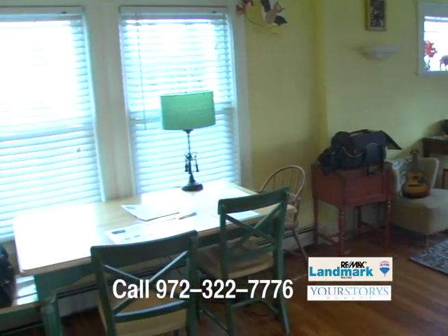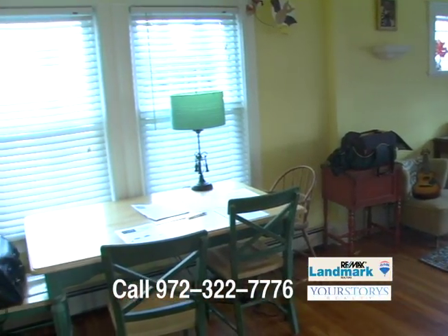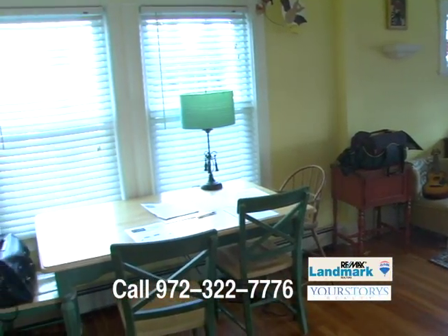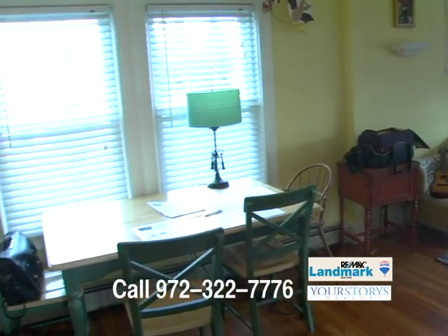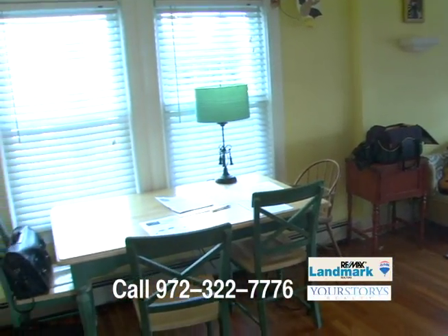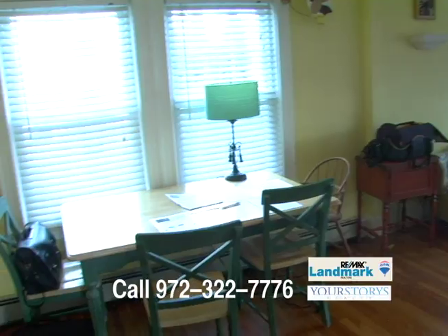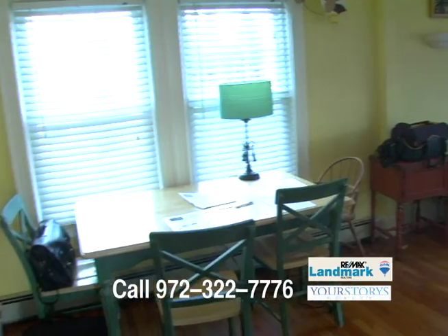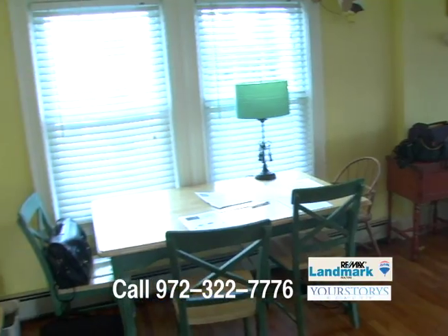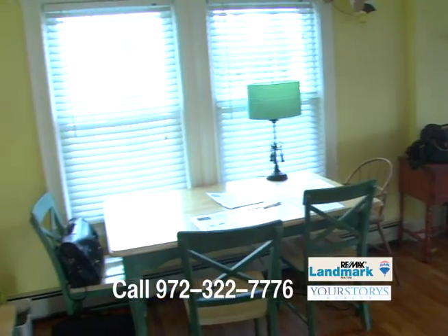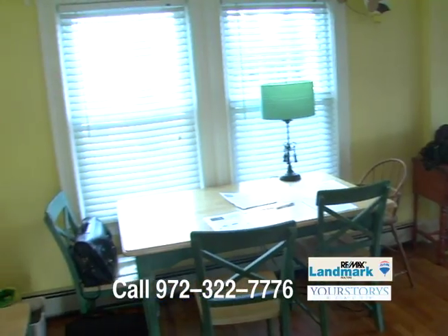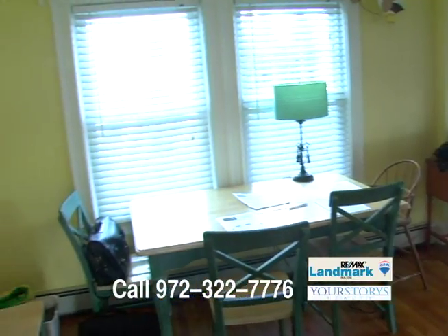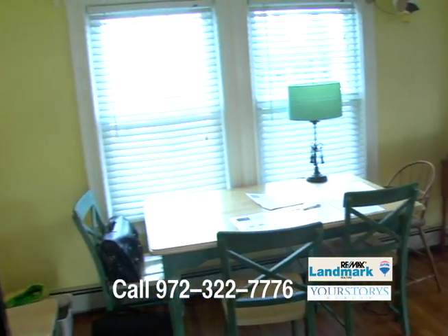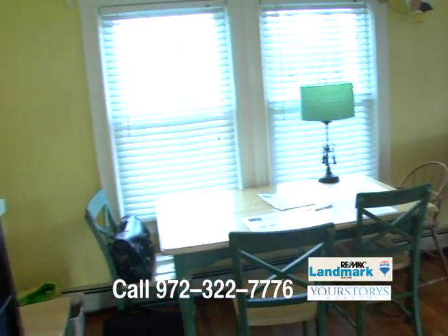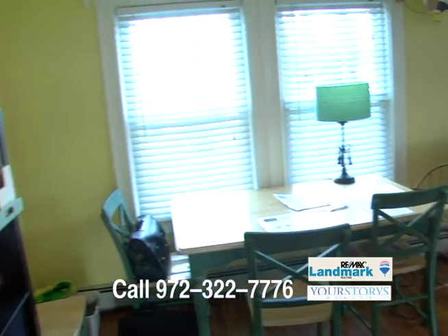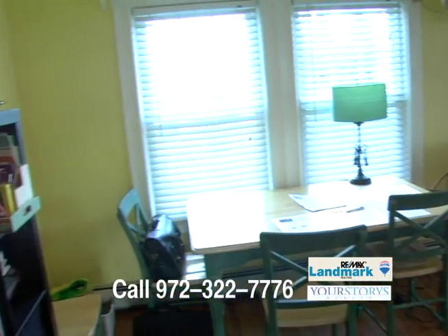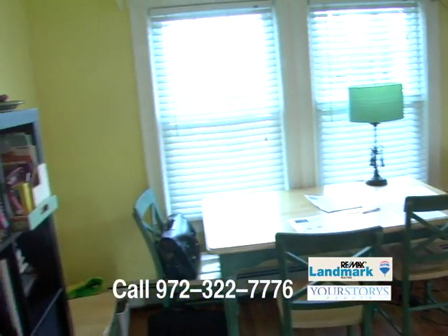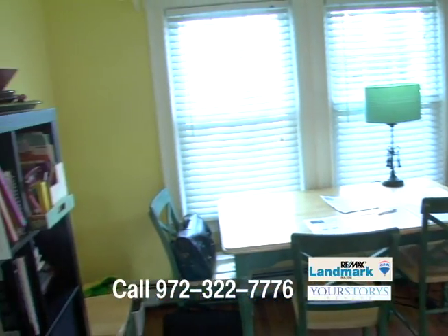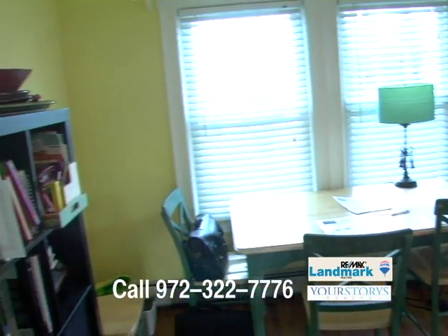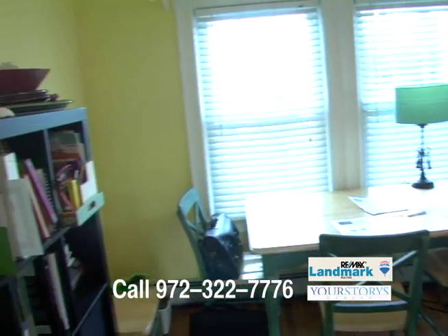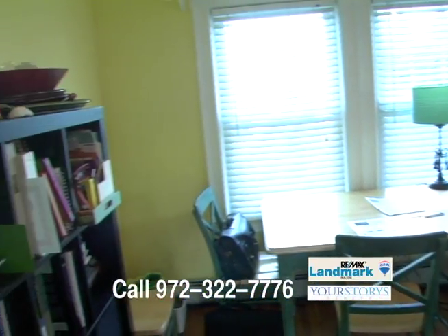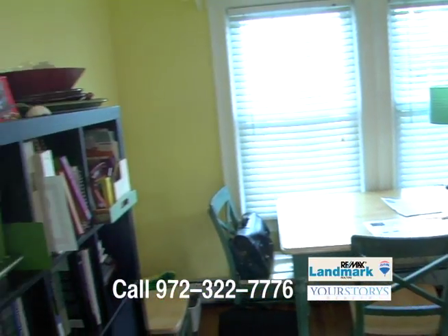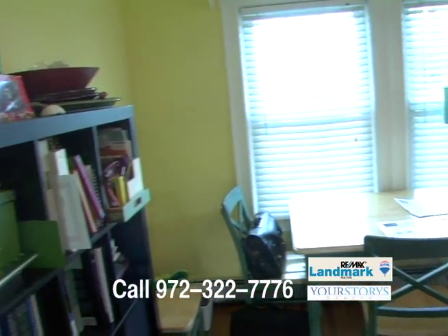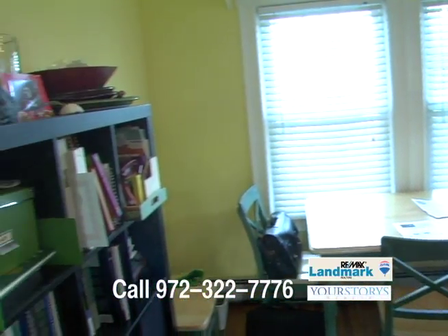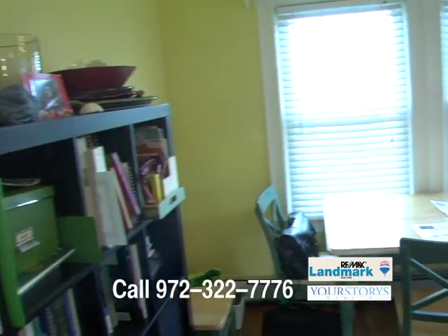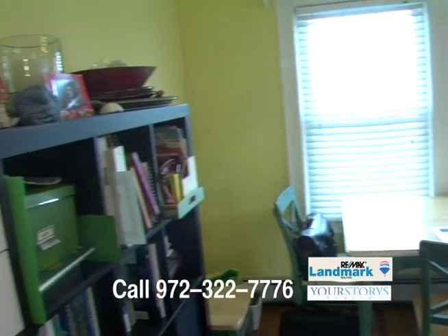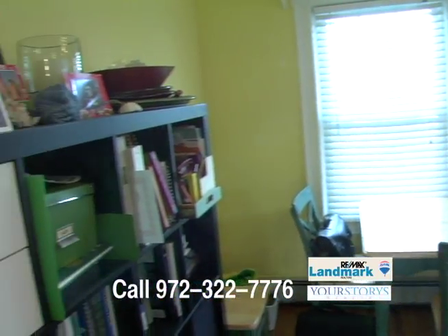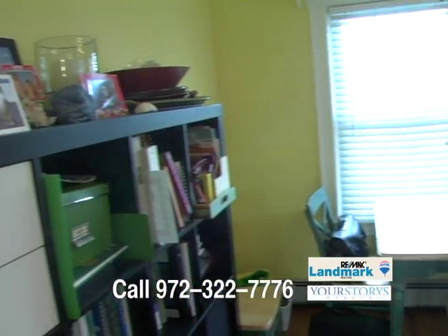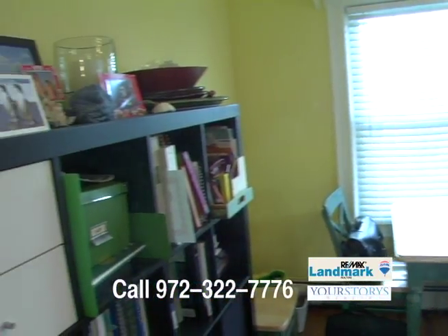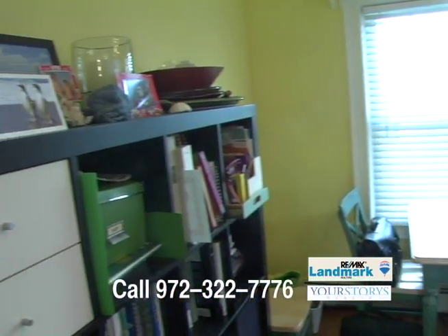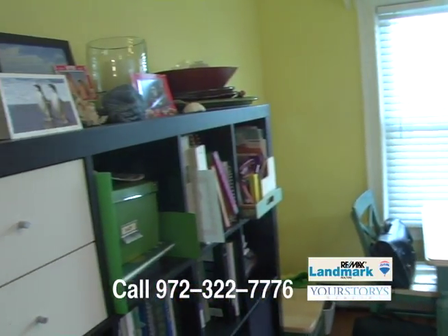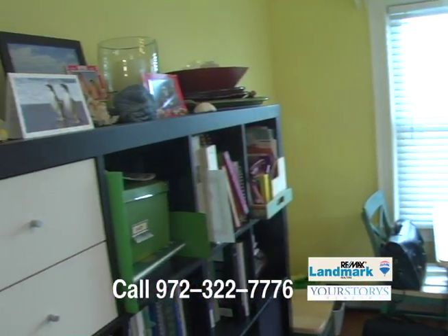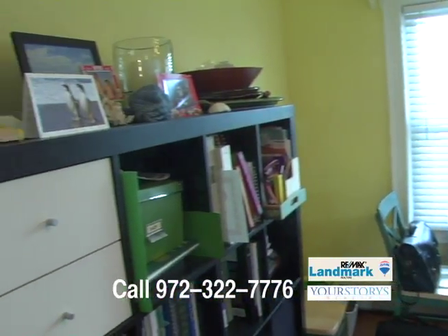Give me a call at 972-322-7776. Thanks so much.